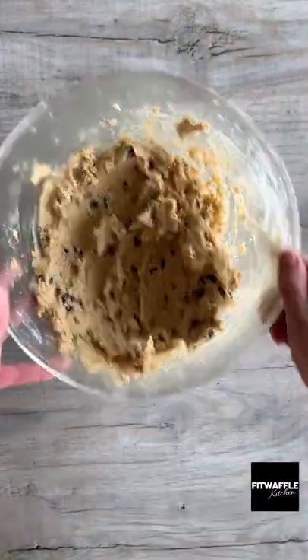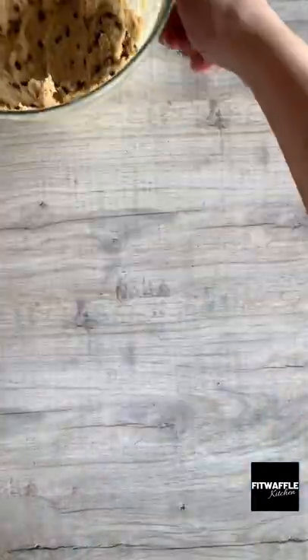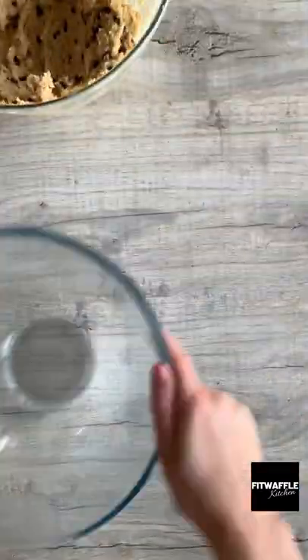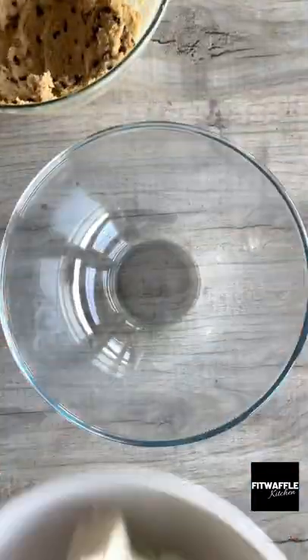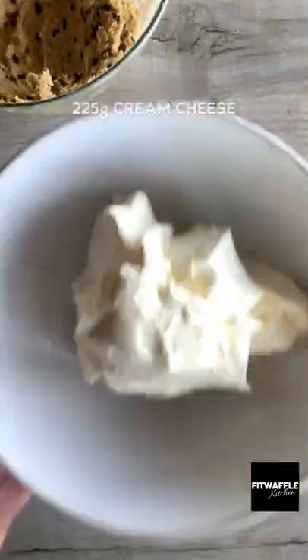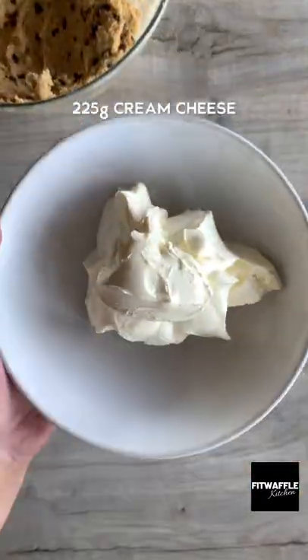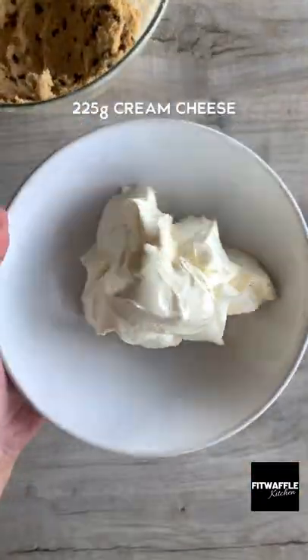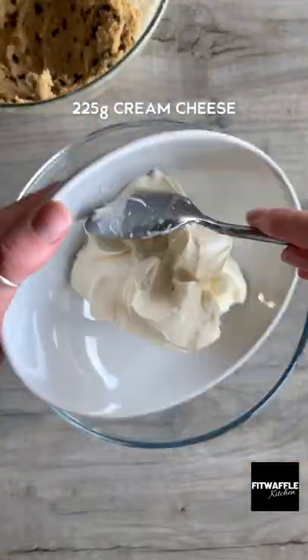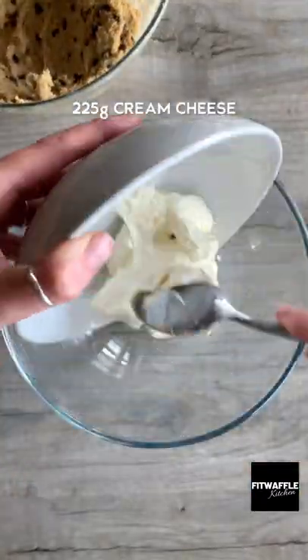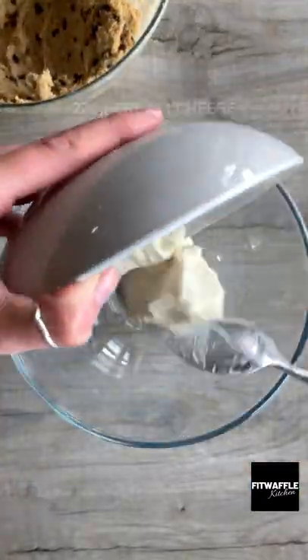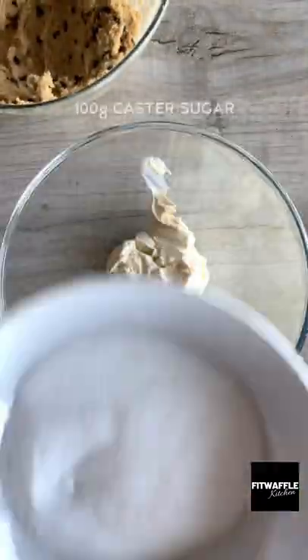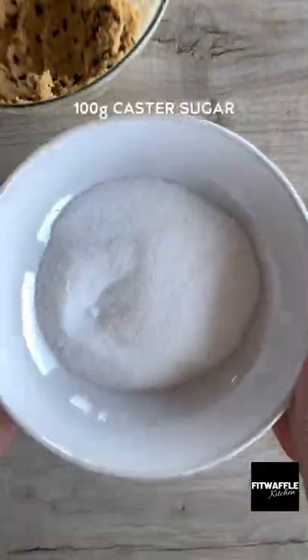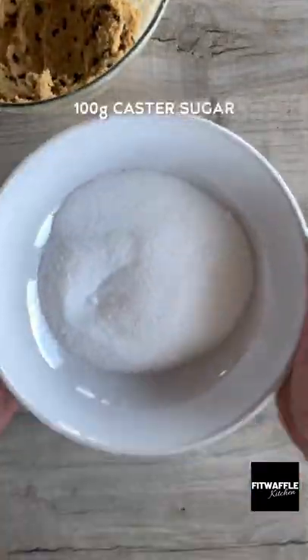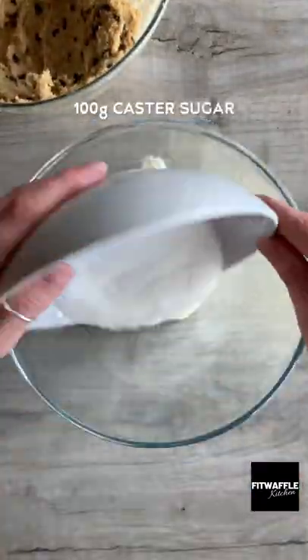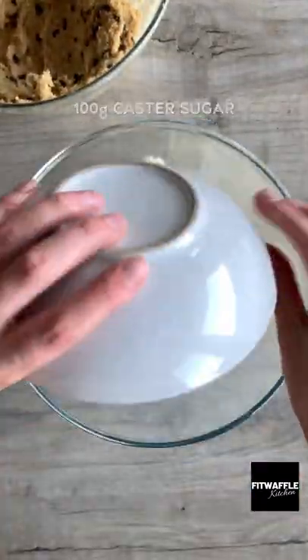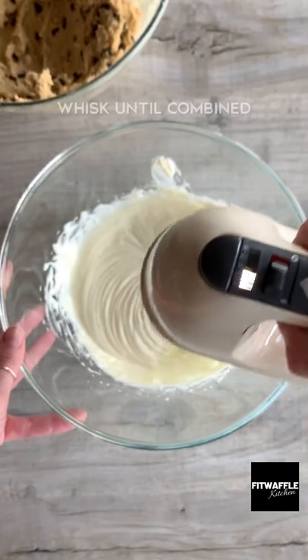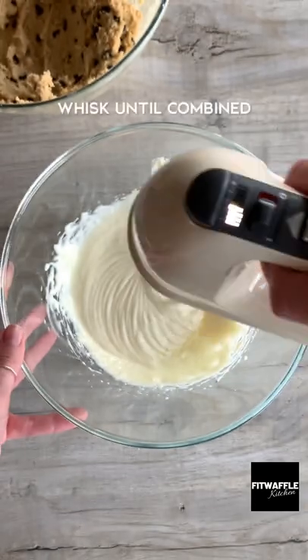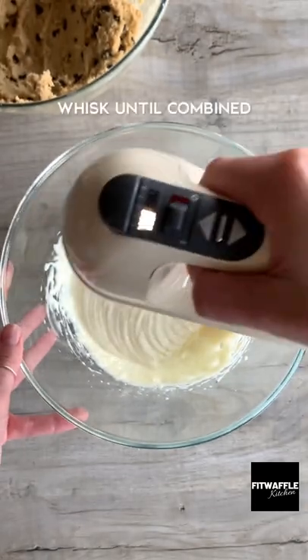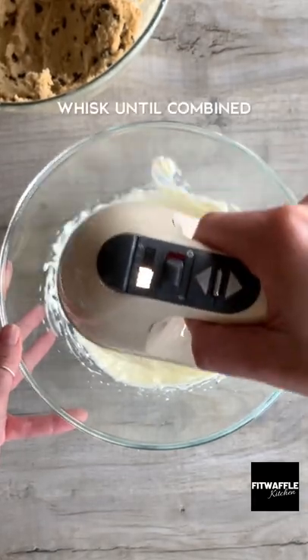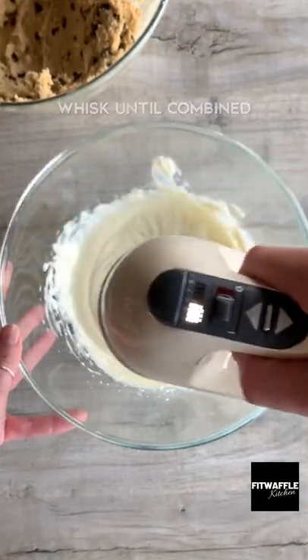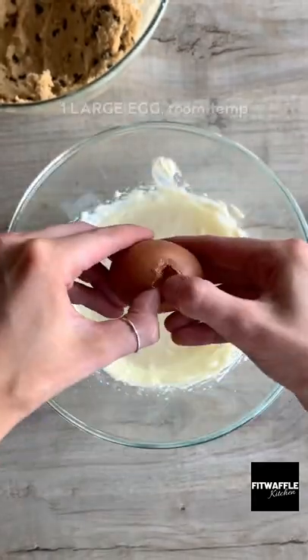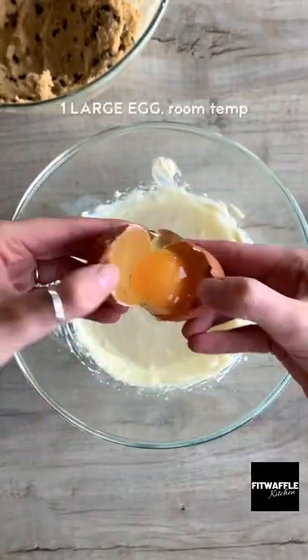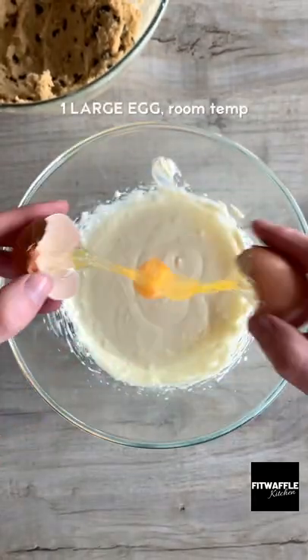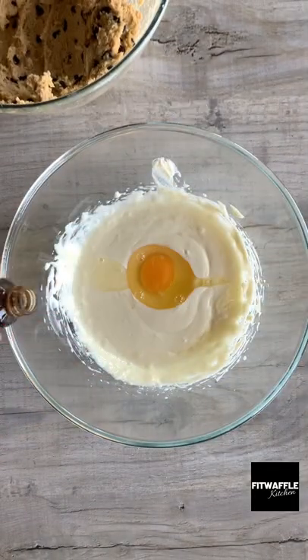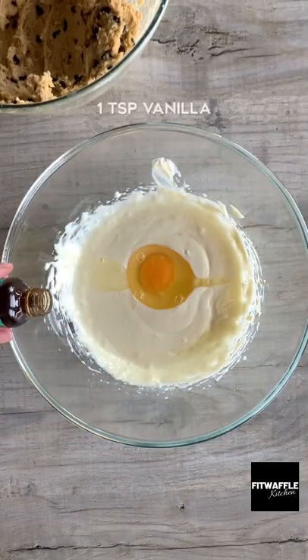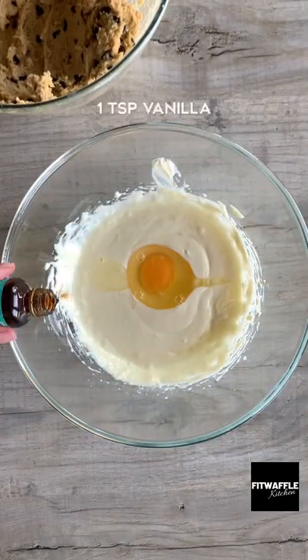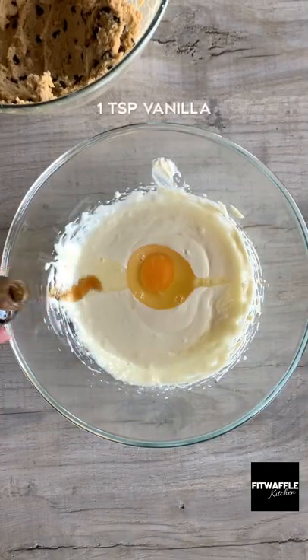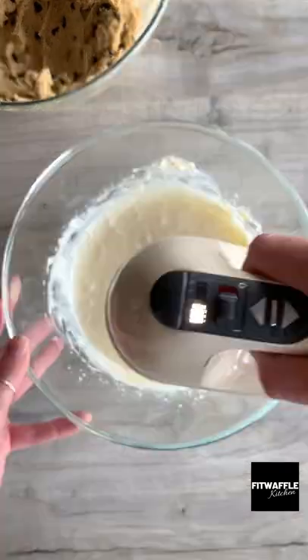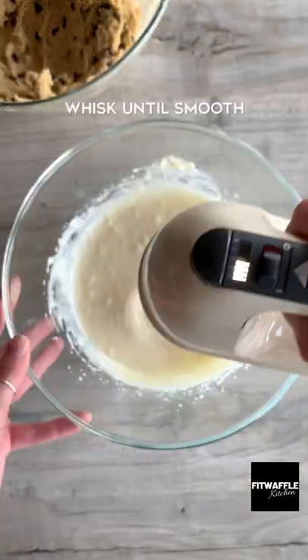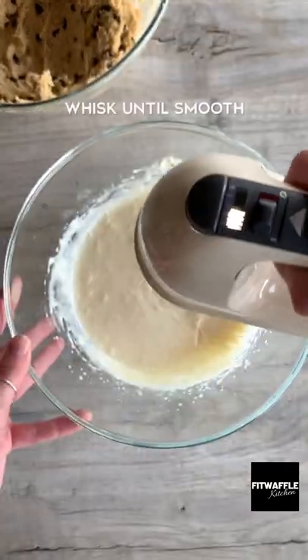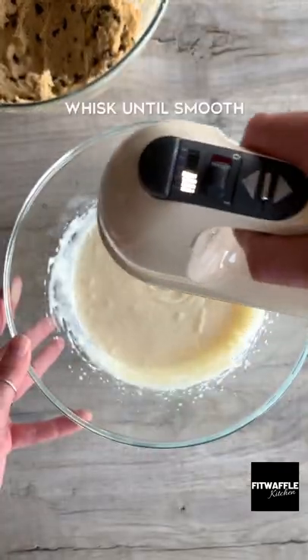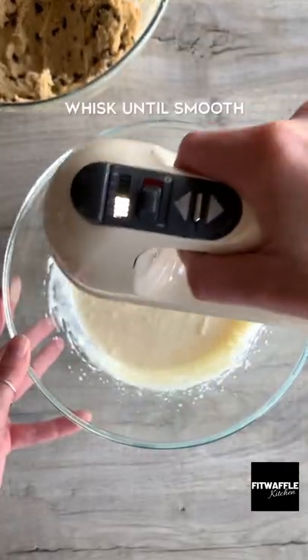For the cheesecake, whisk together cream cheese and caster sugar until combined. Then add one egg and vanilla and whisk until smooth.